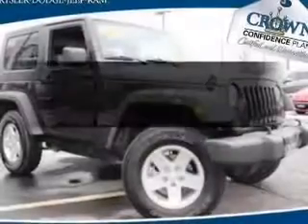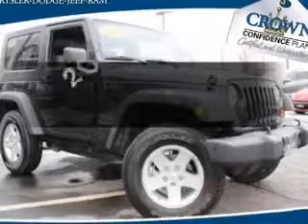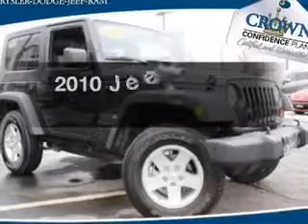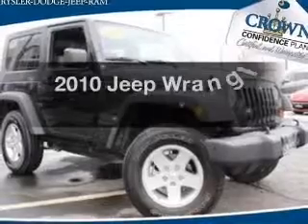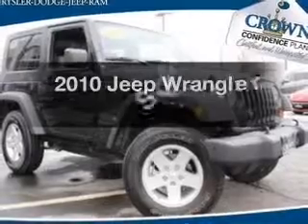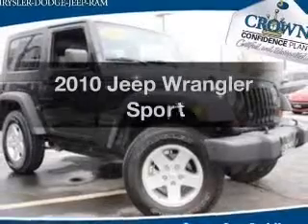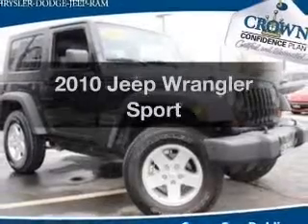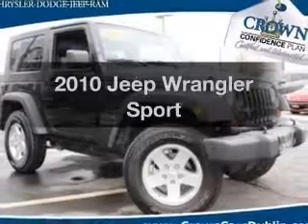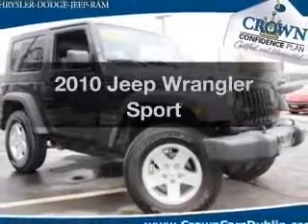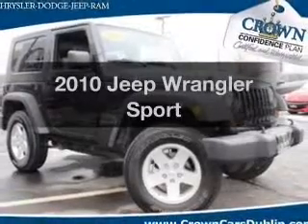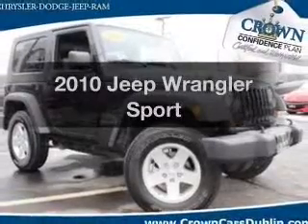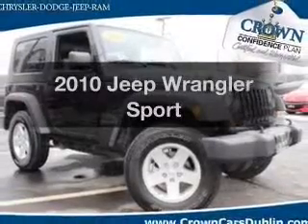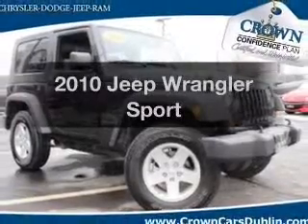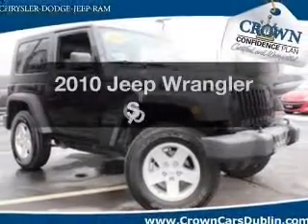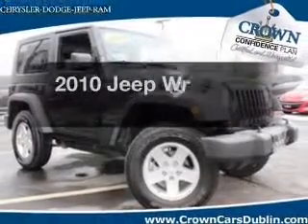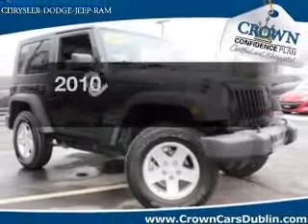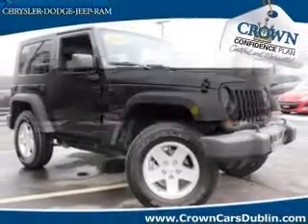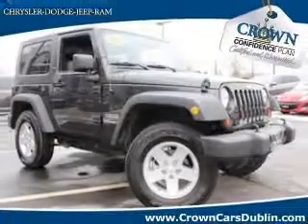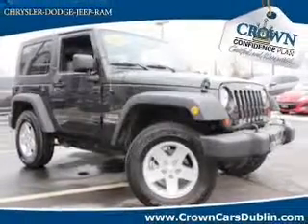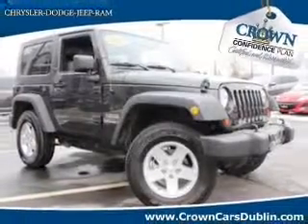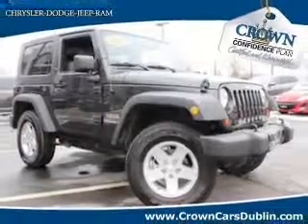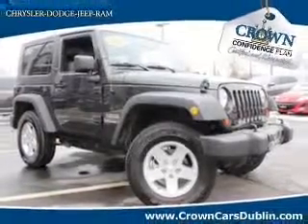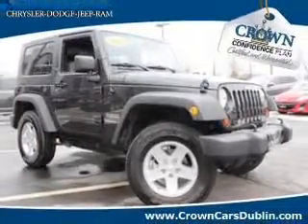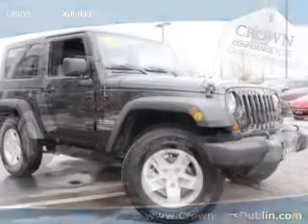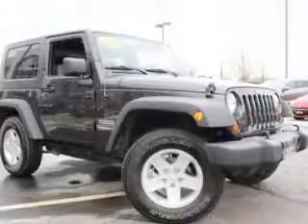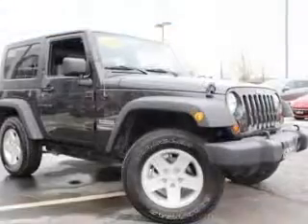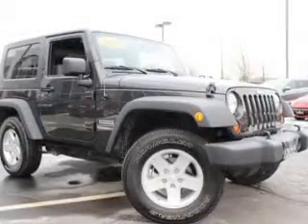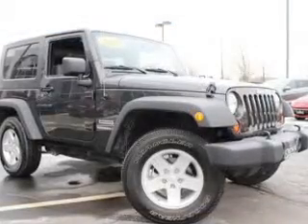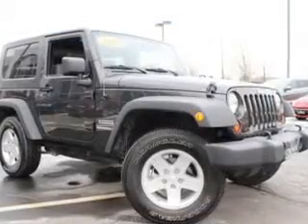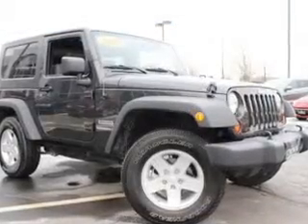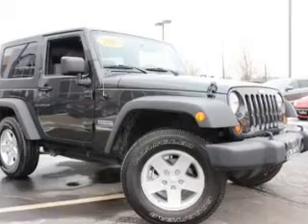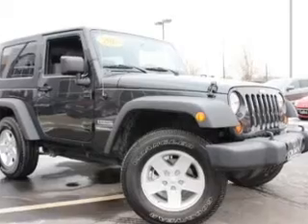Presenting the 2010 Jeep Wrangler. If you're looking for a first-rate auto, this one could be yours today.